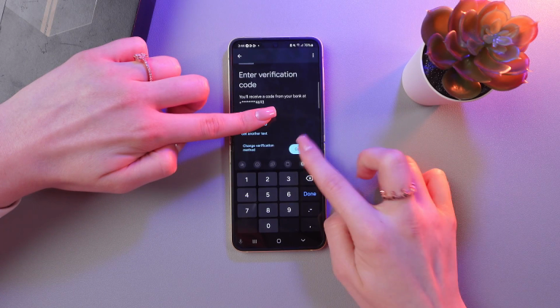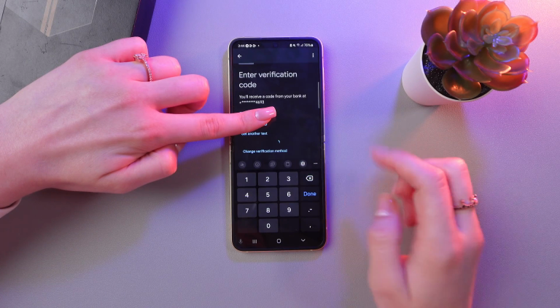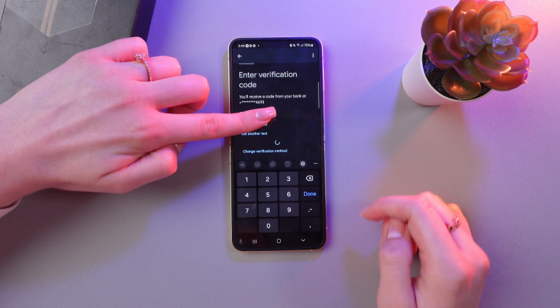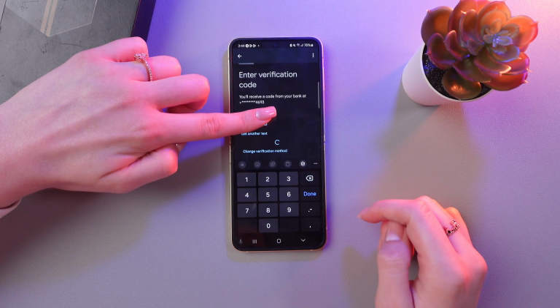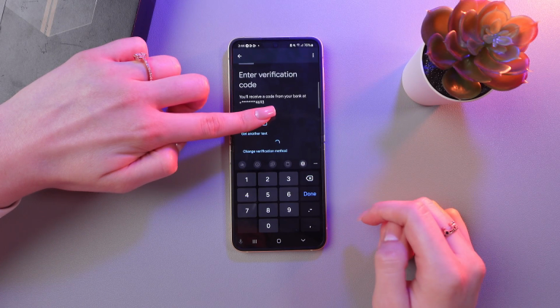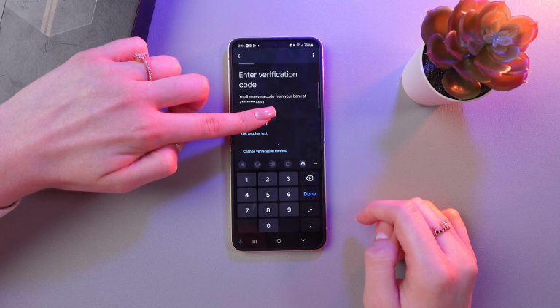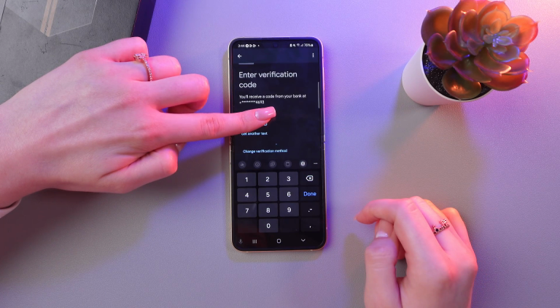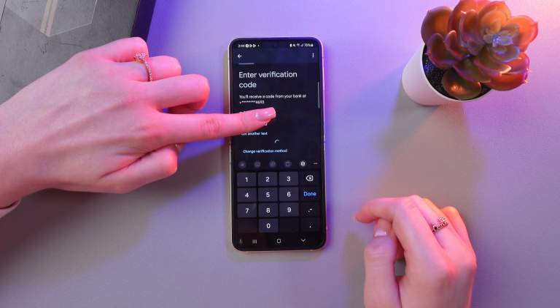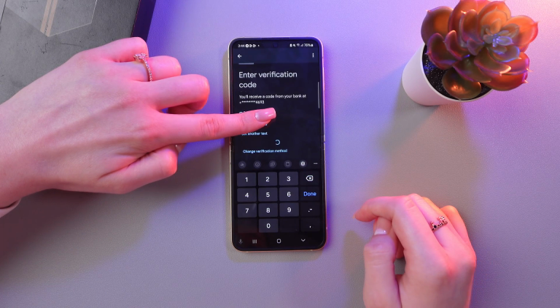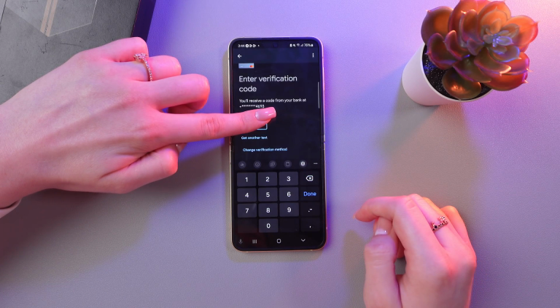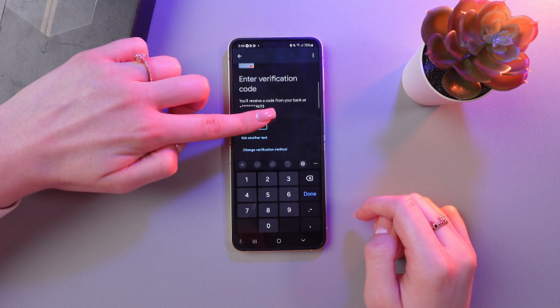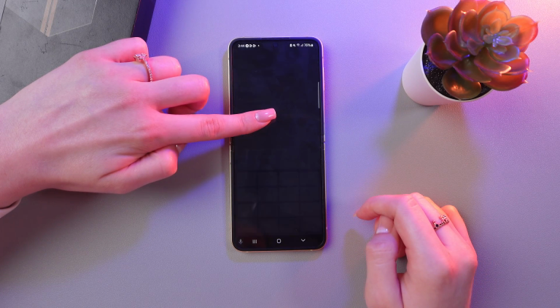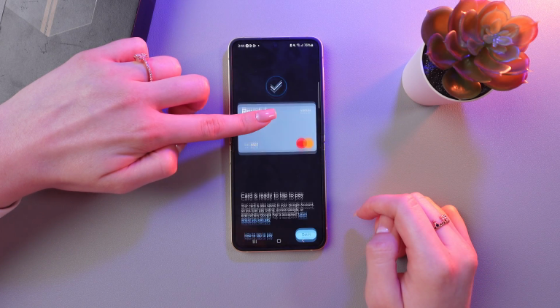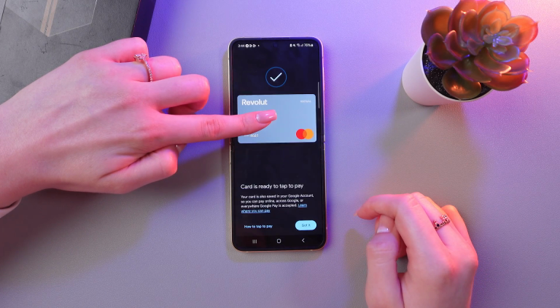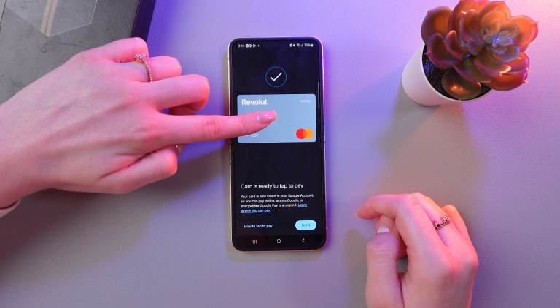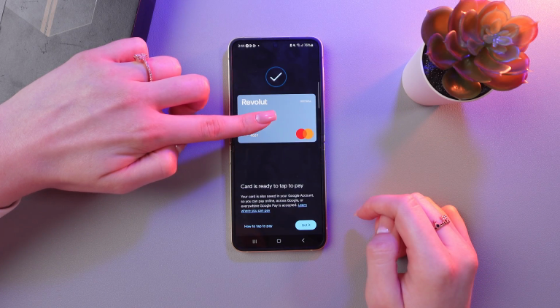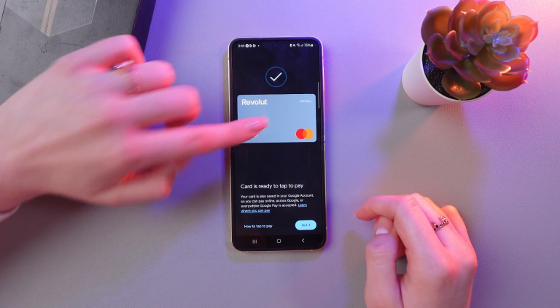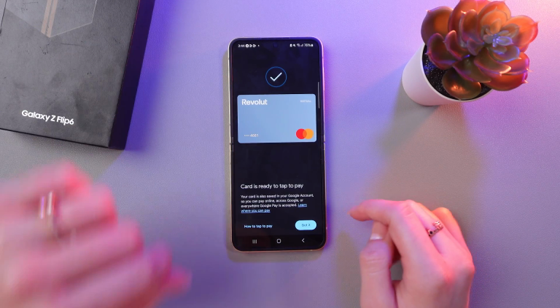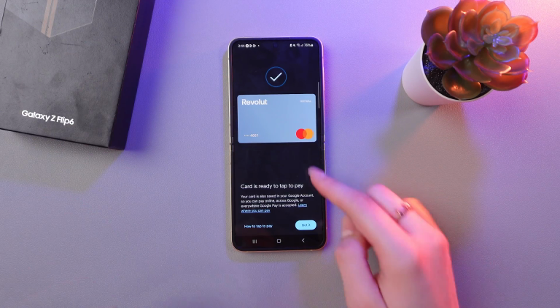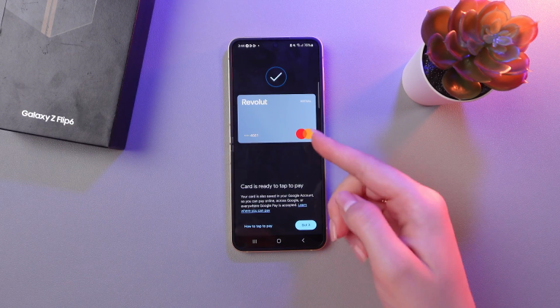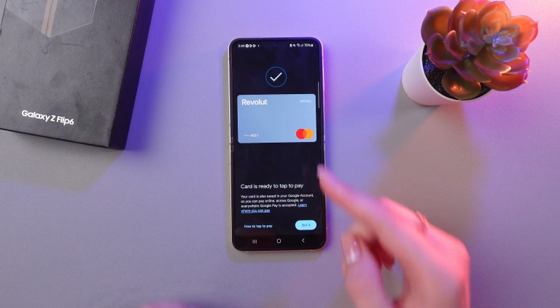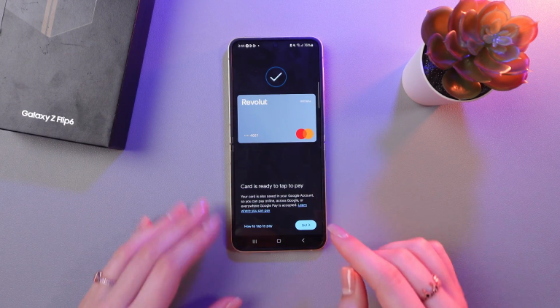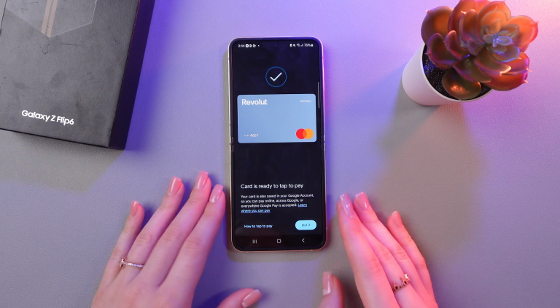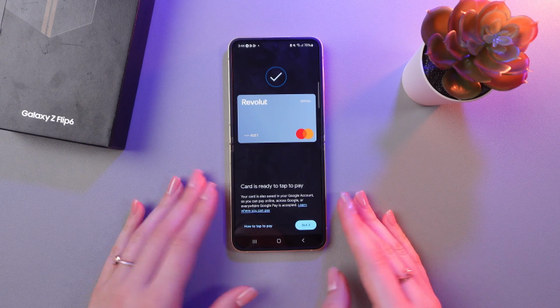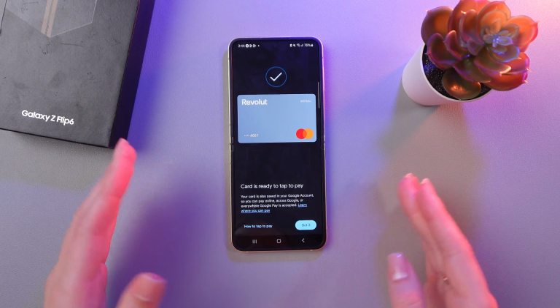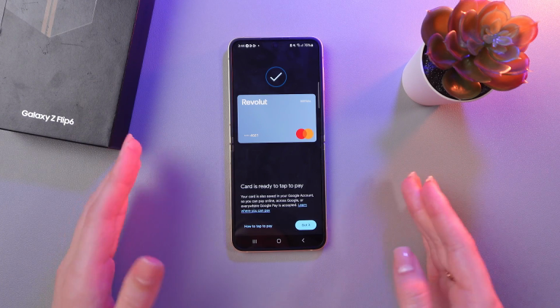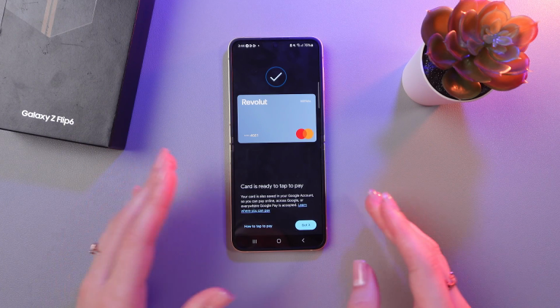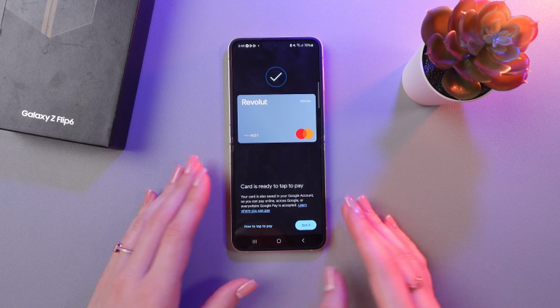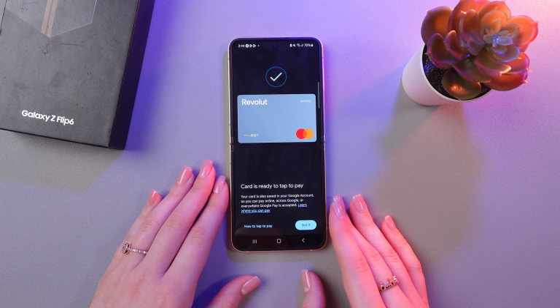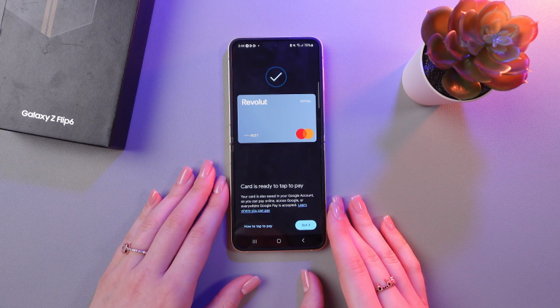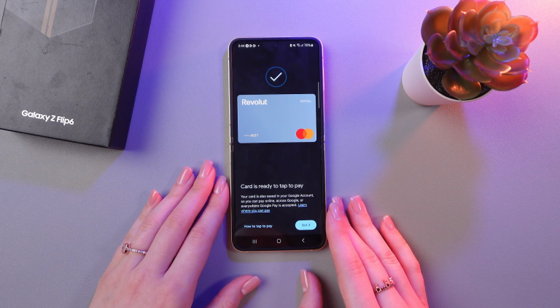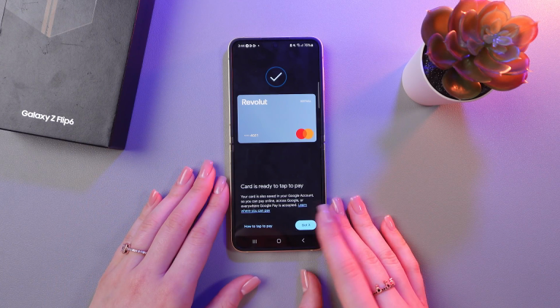Tap the Continue button and wait a couple of seconds. And here is your card — it's ready to tap to pay.